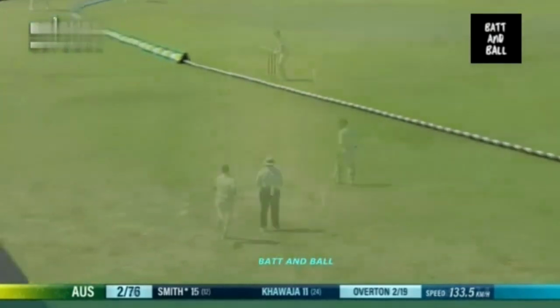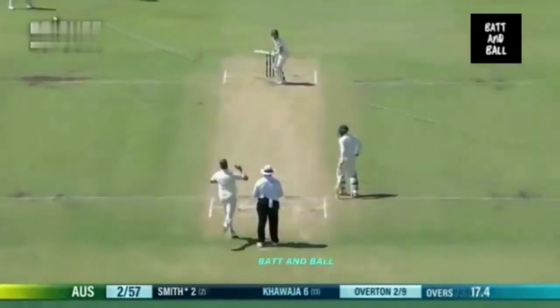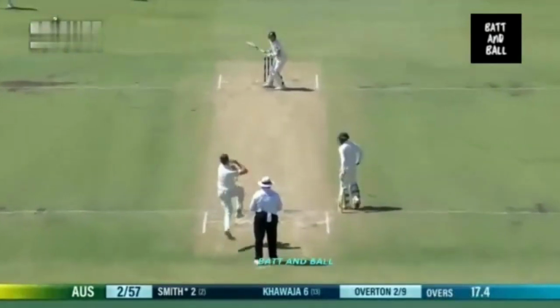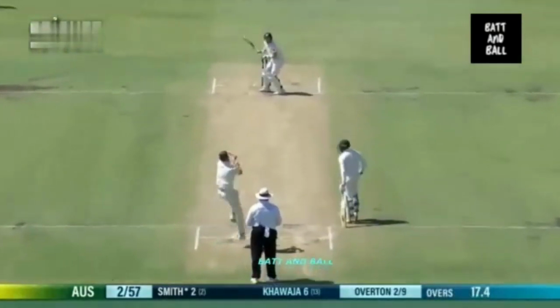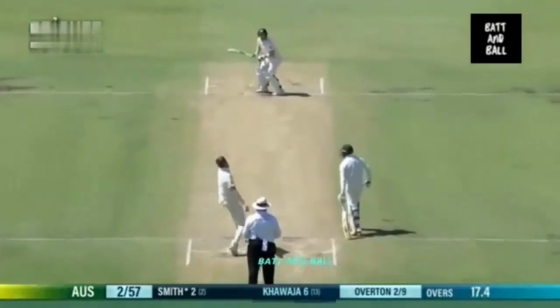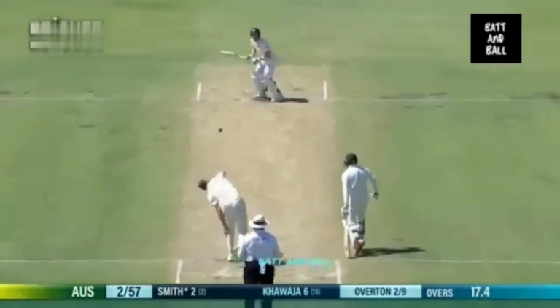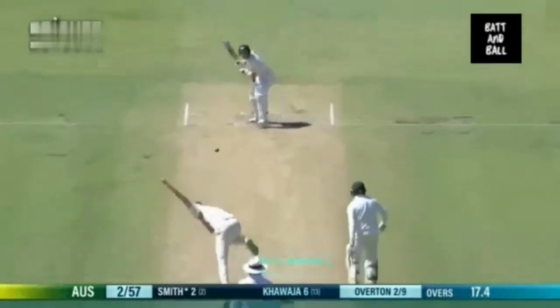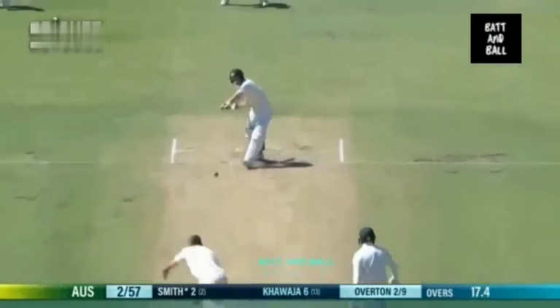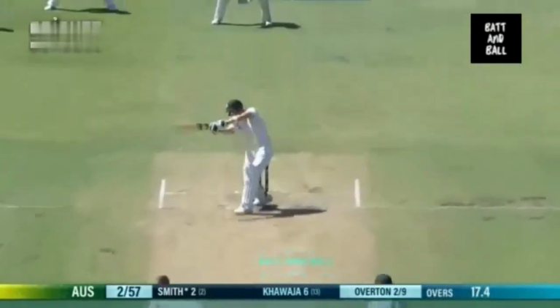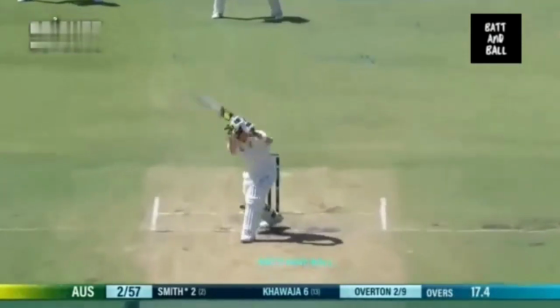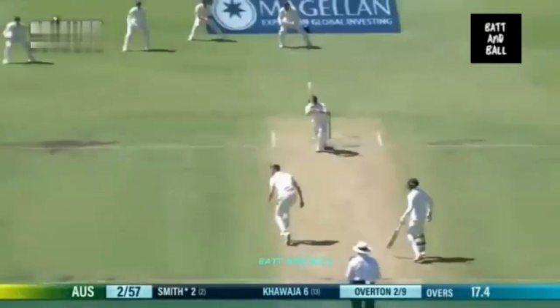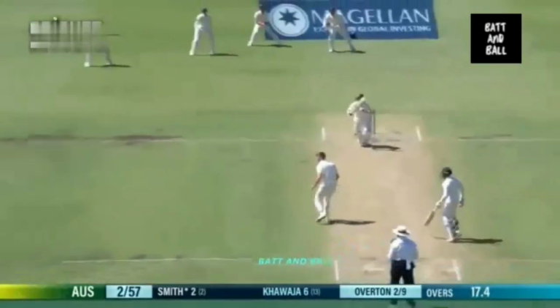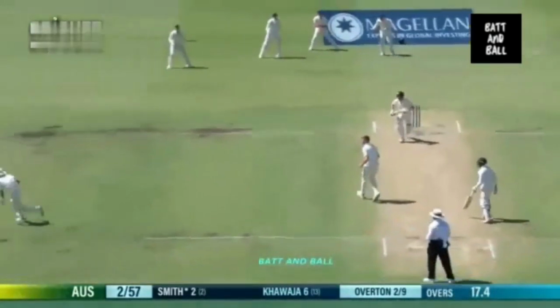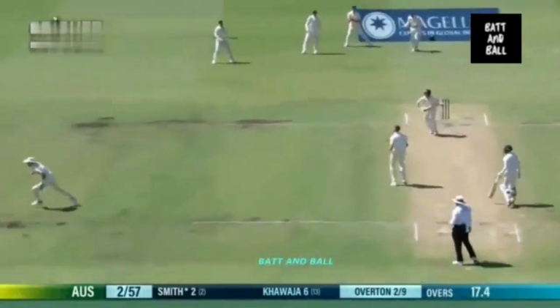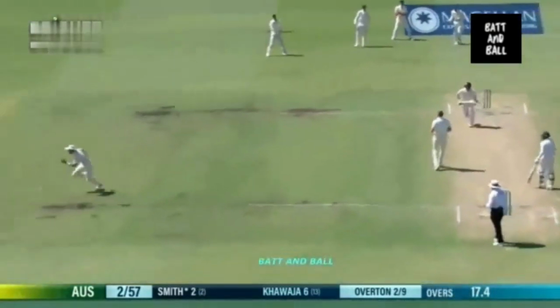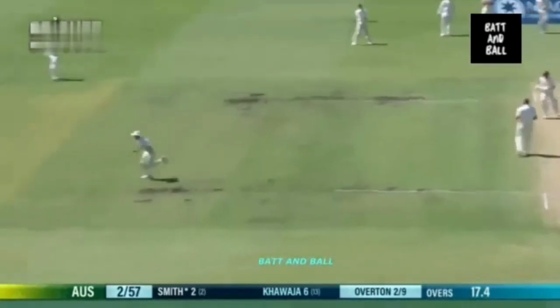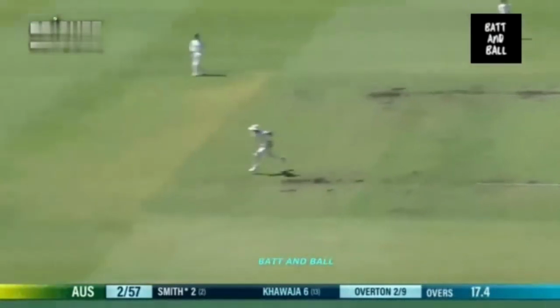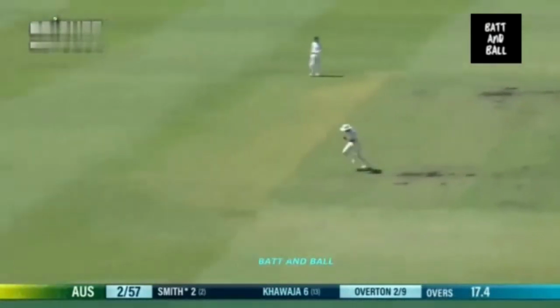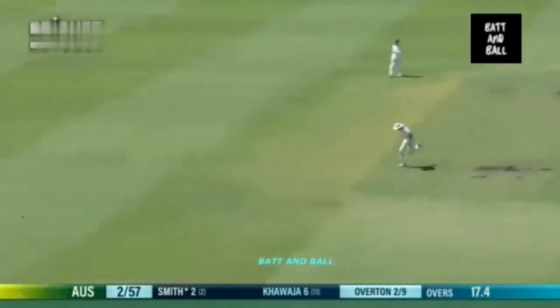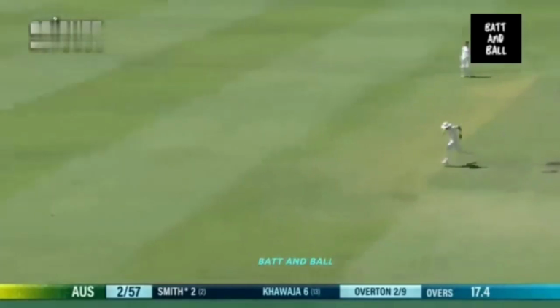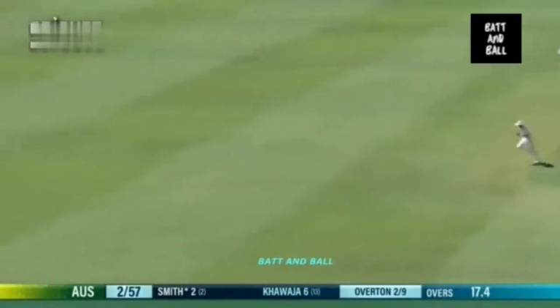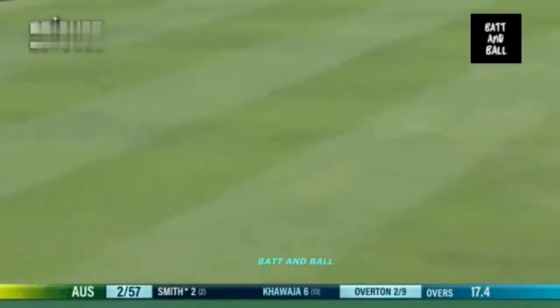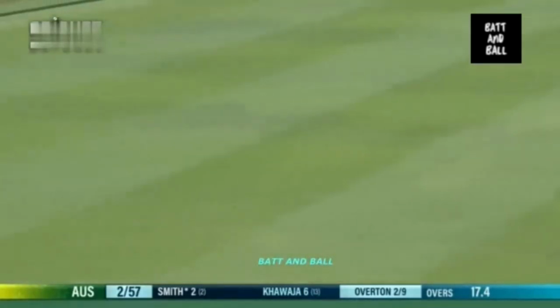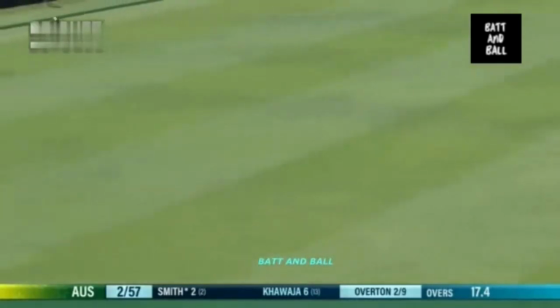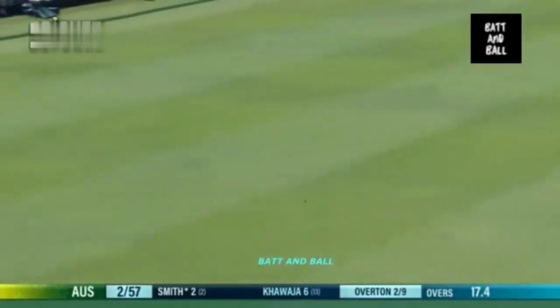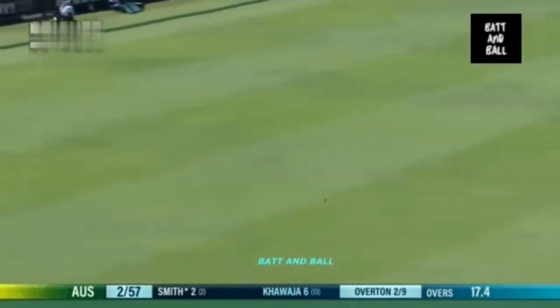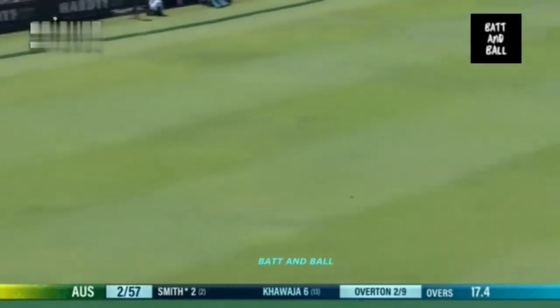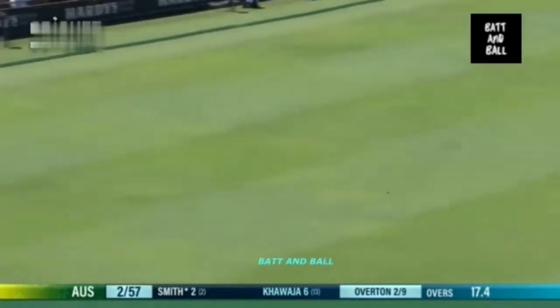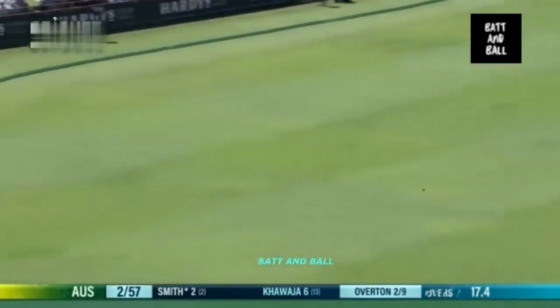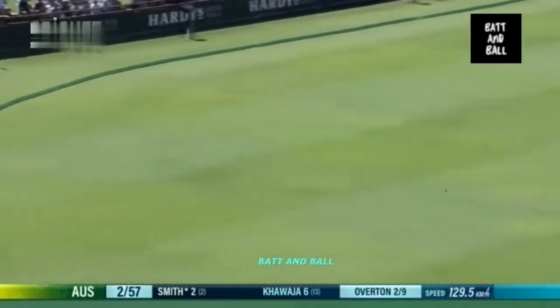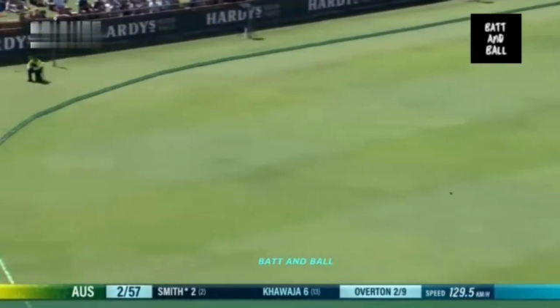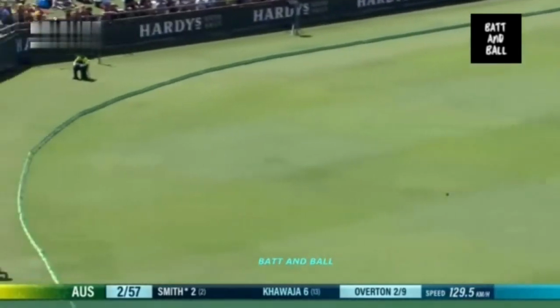What a good review by England. Good shot there — a bit of width and Smith says thank you.